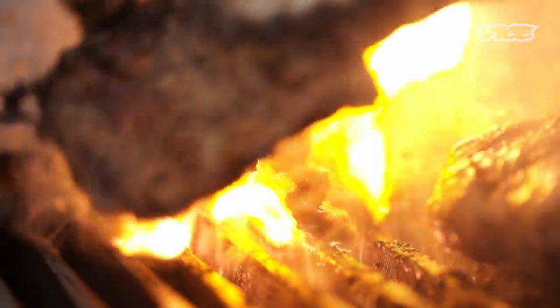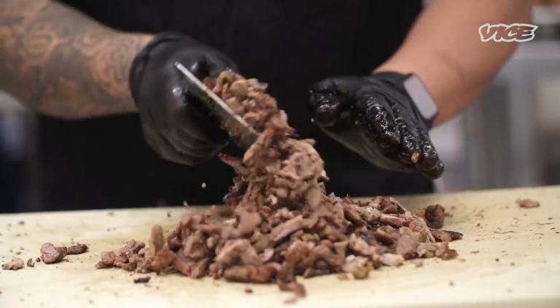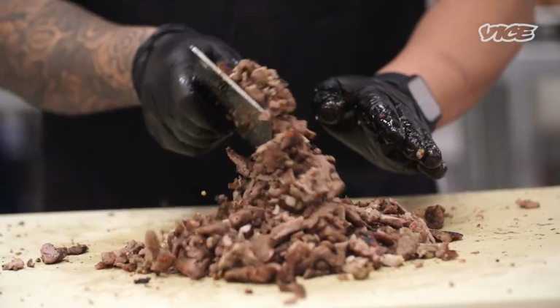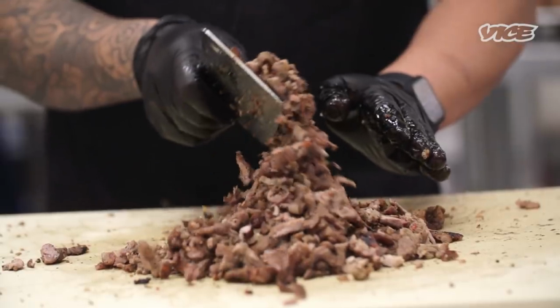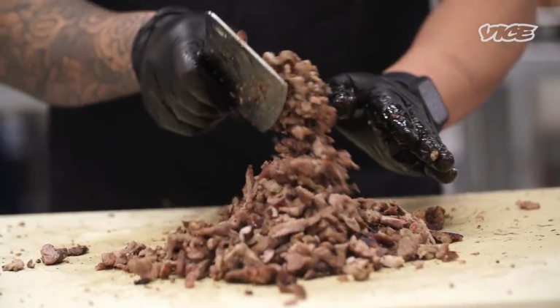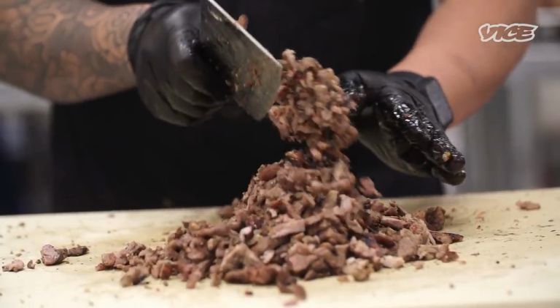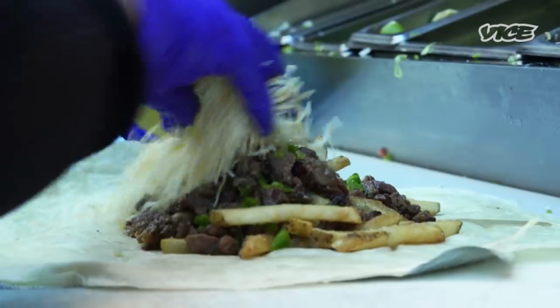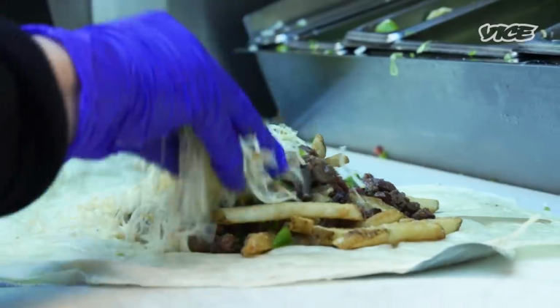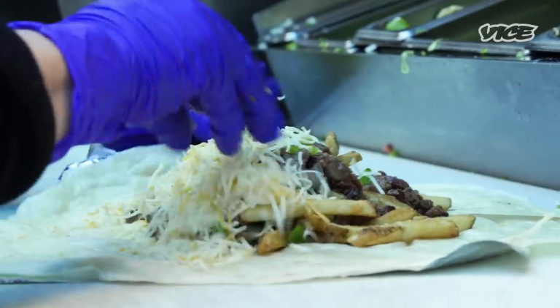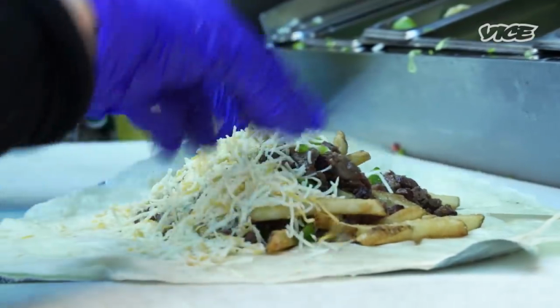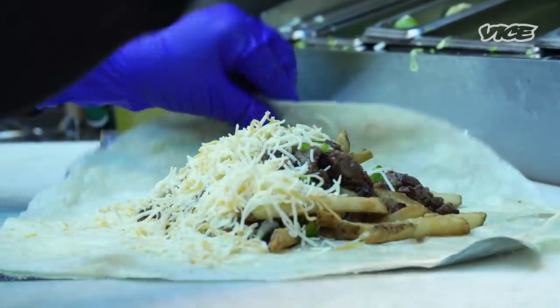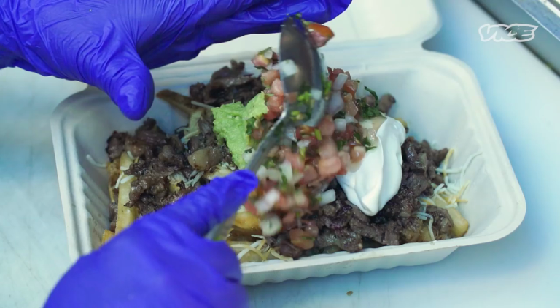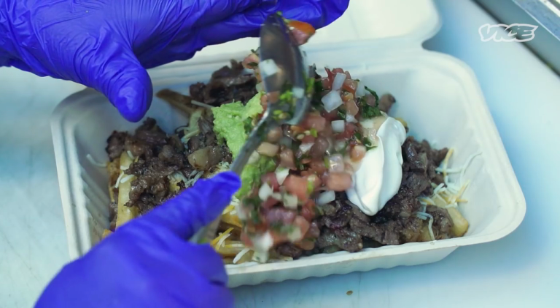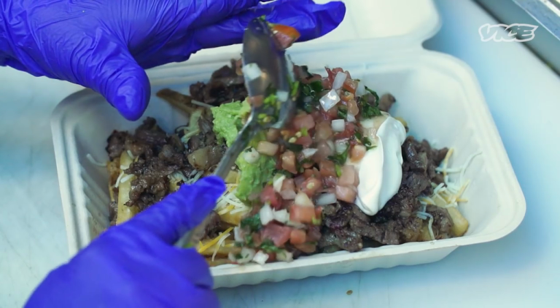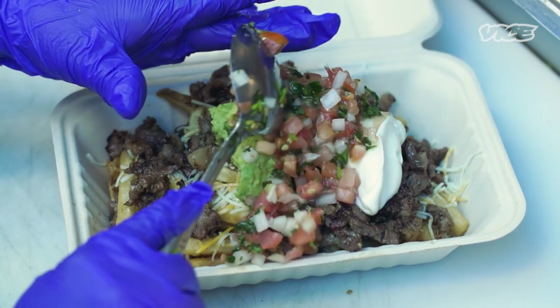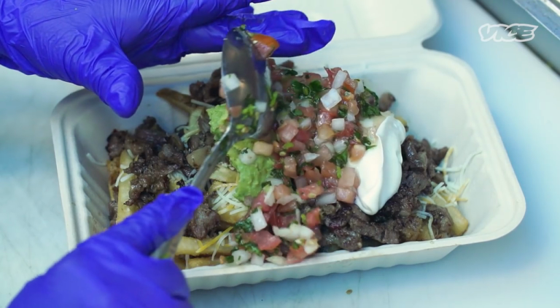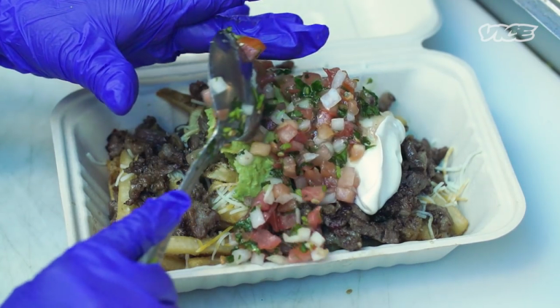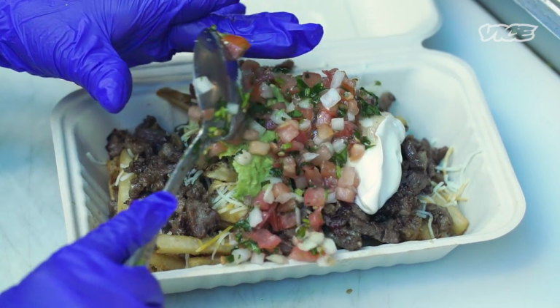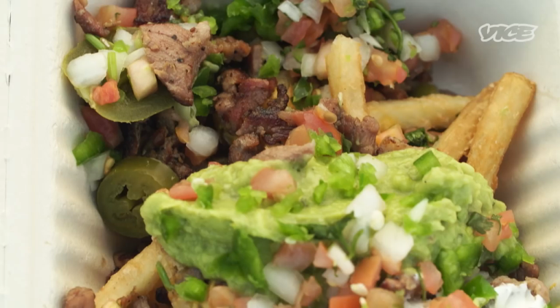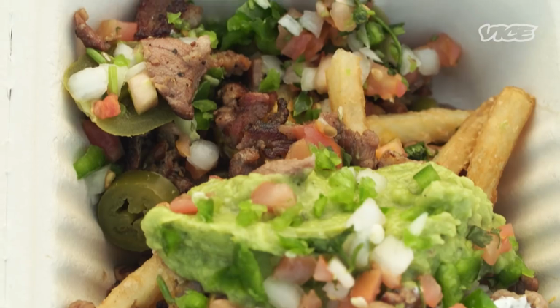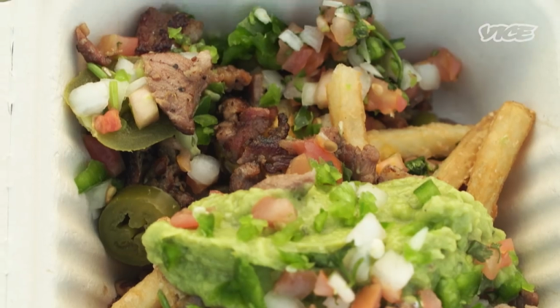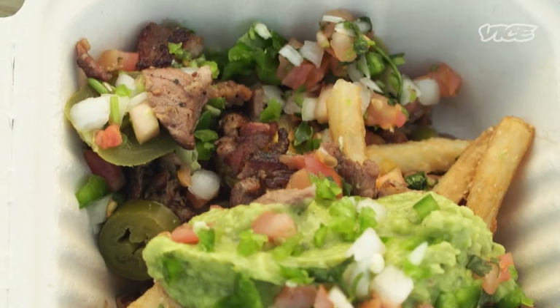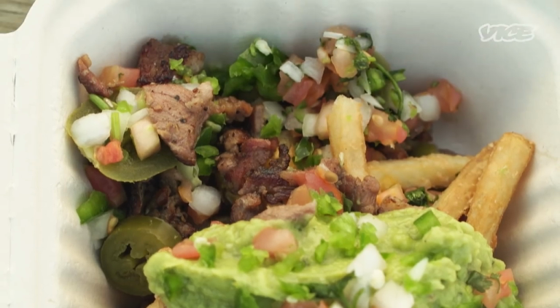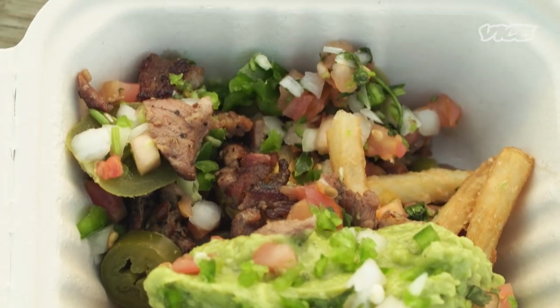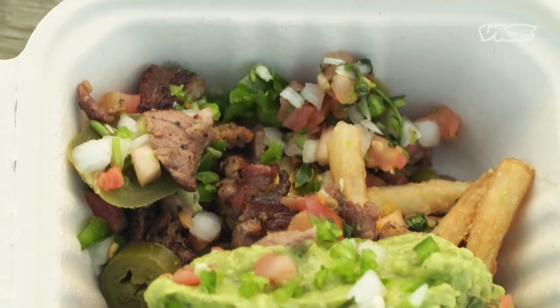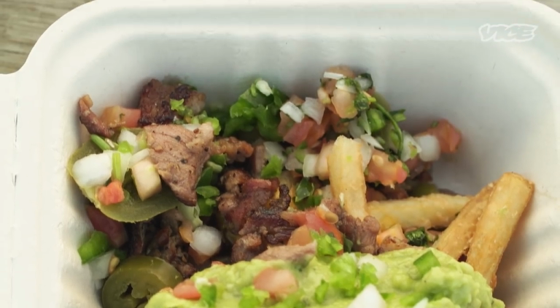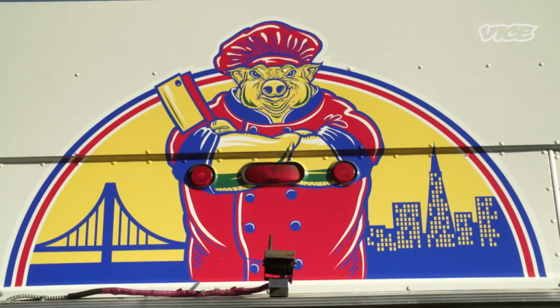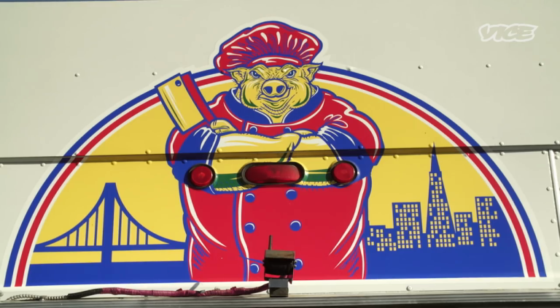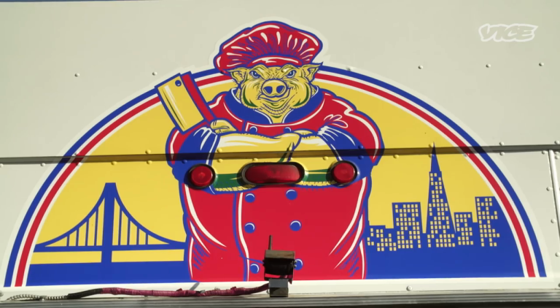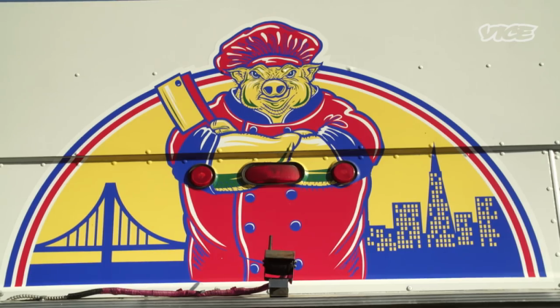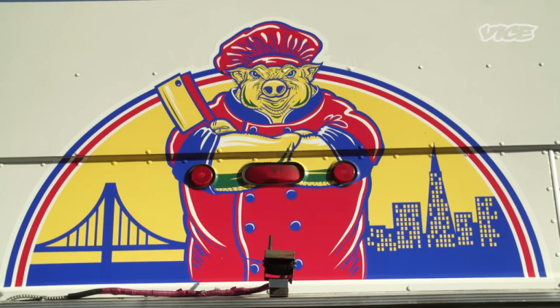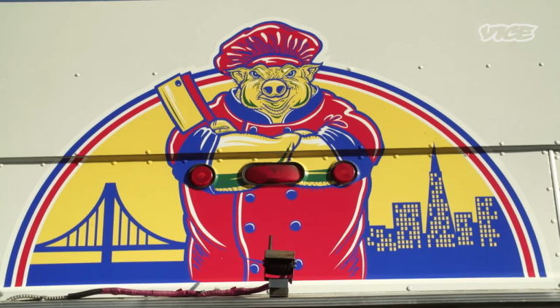If anyone's gonna ask me what's your number one protein, I'm gonna say pork all the way. Everyone has a different preference, but we got a pig on the truck for a reason.